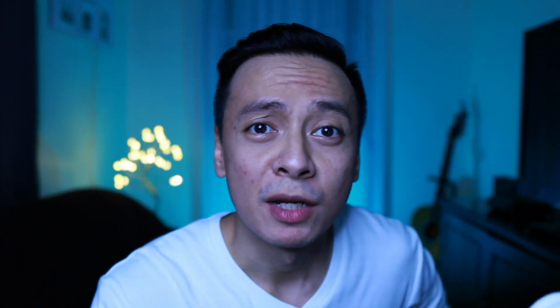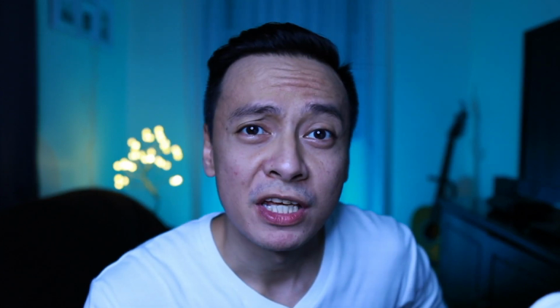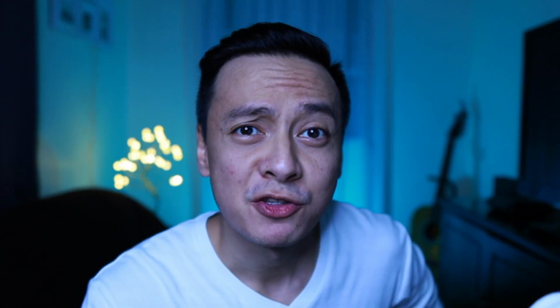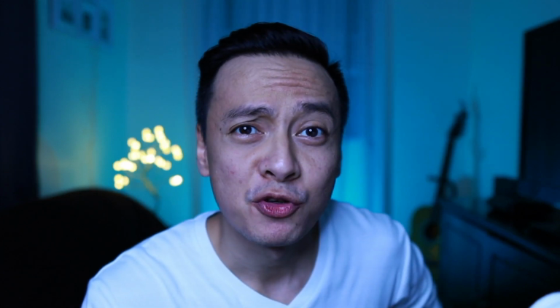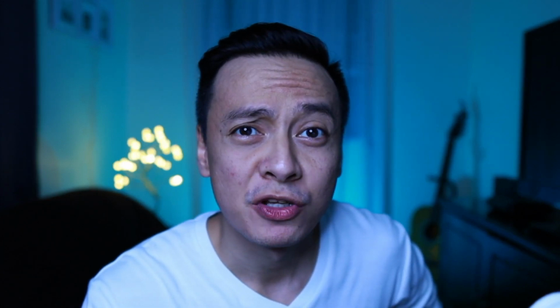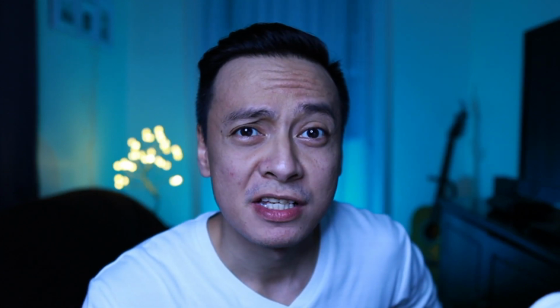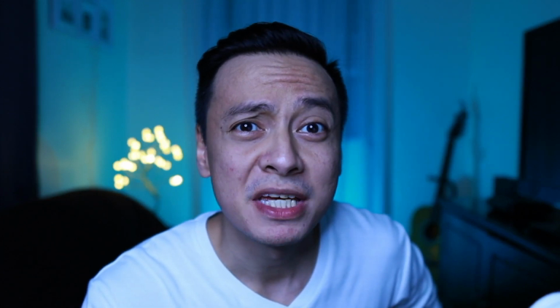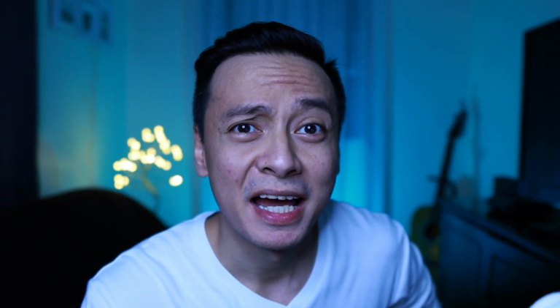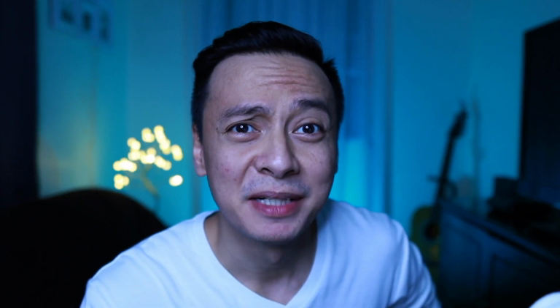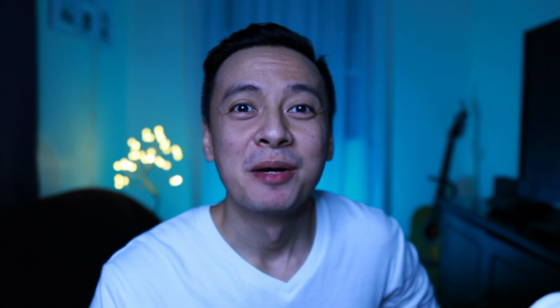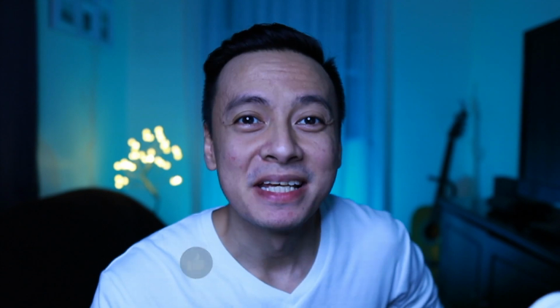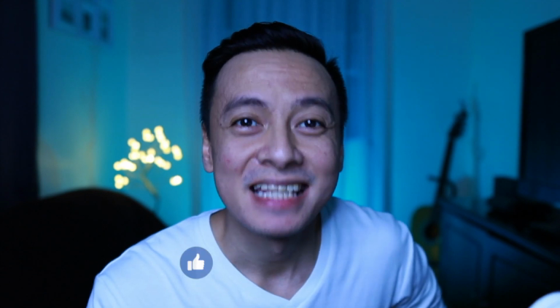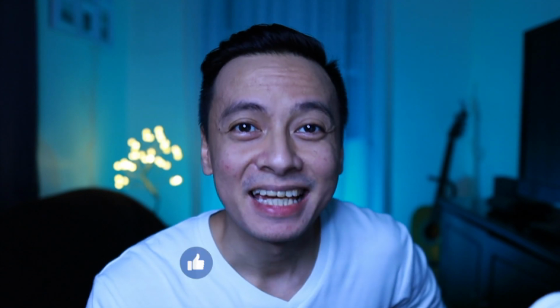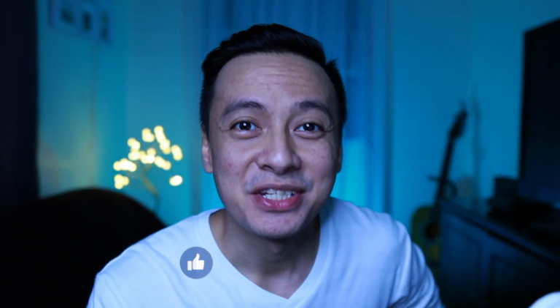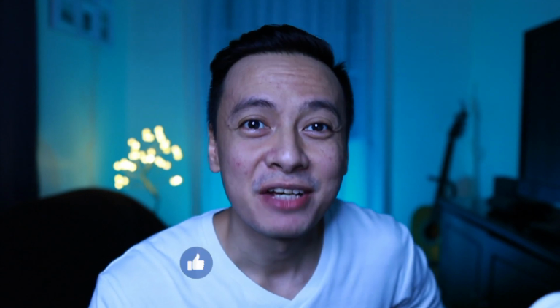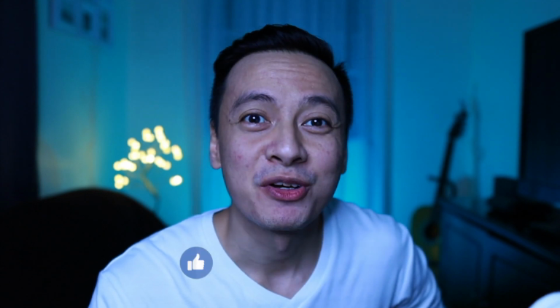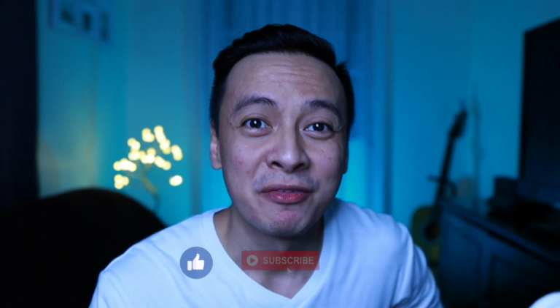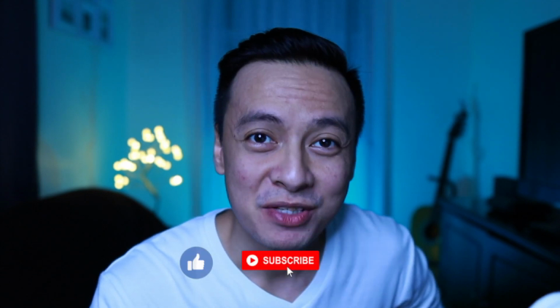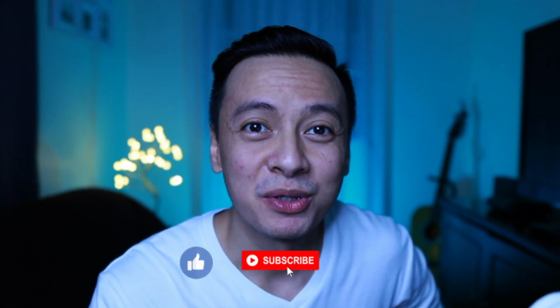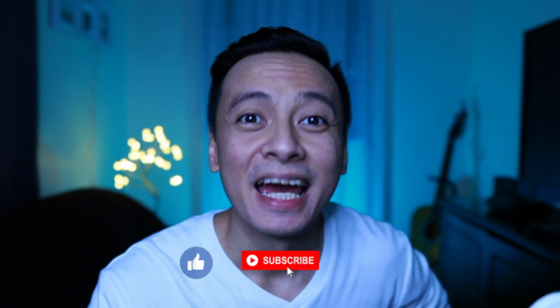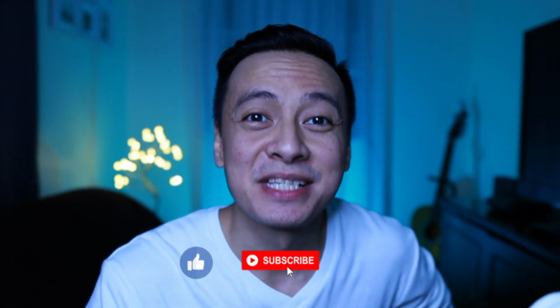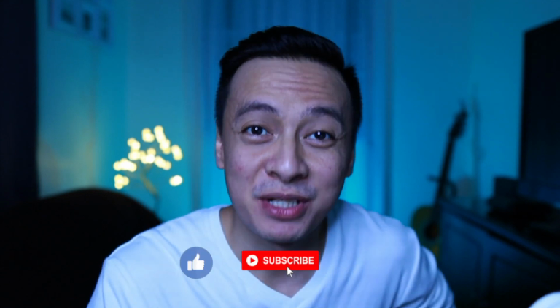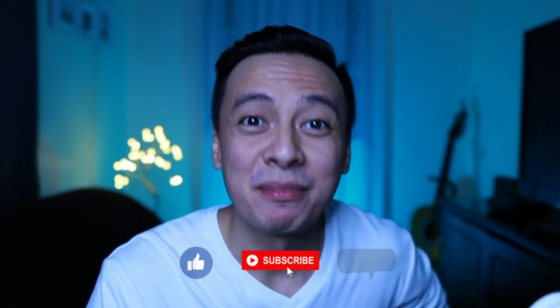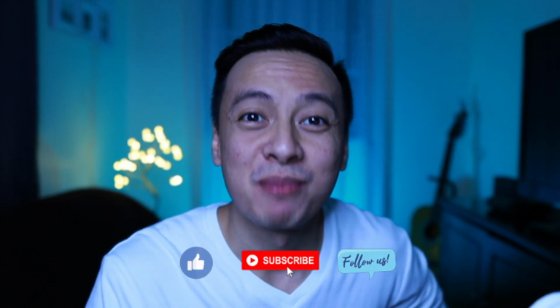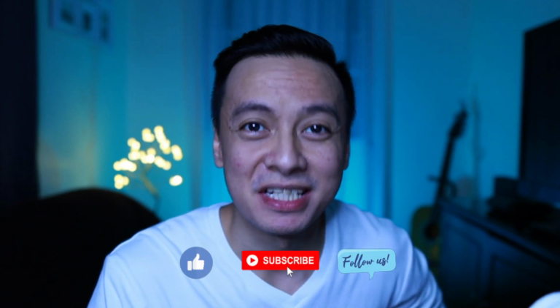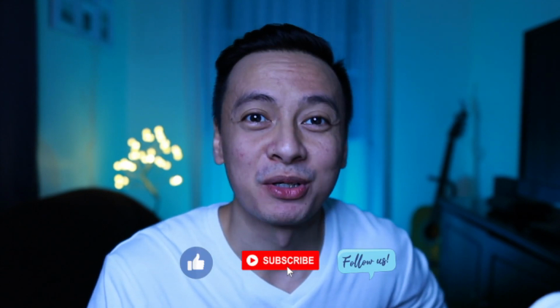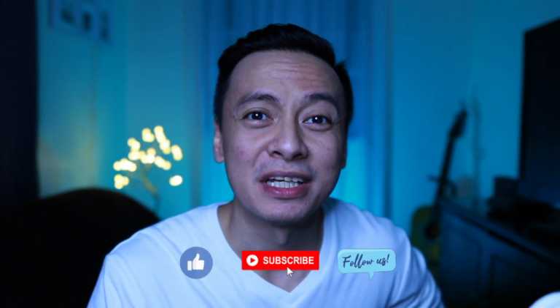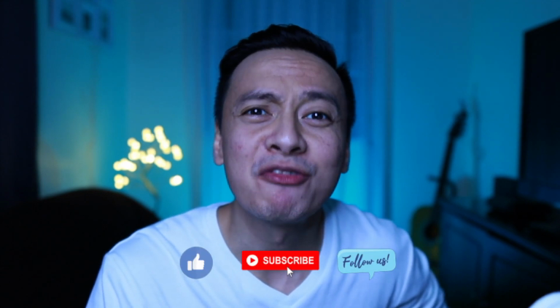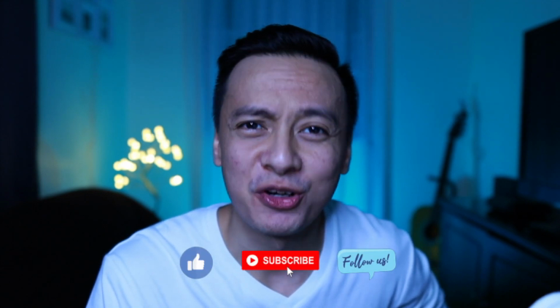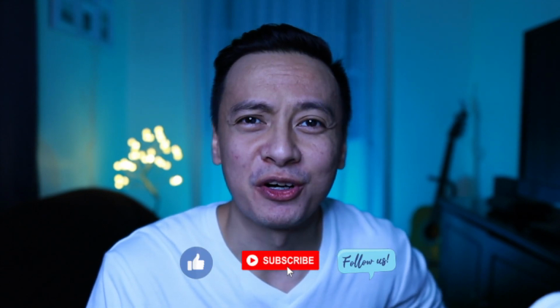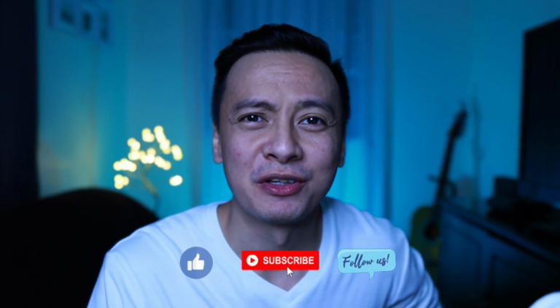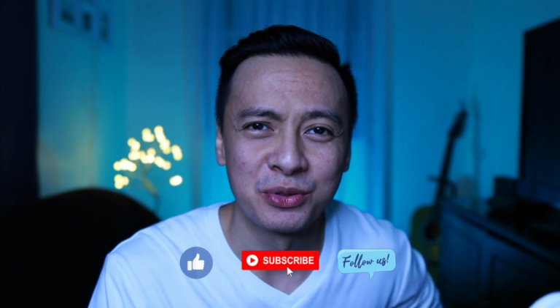Alam nyo na yung next kung susunod na sasabihin ha? Please like and share if you're on Facebook, and subscribe and smash that button if you're on YouTube.